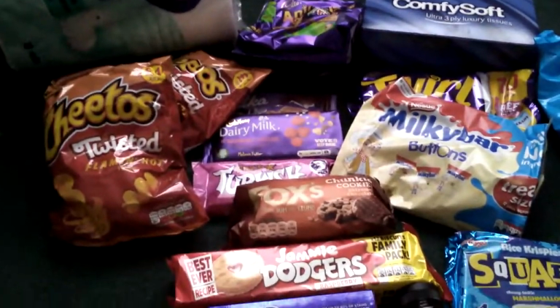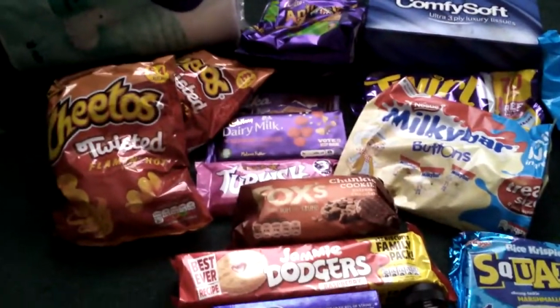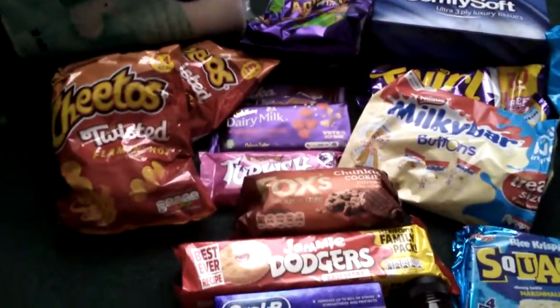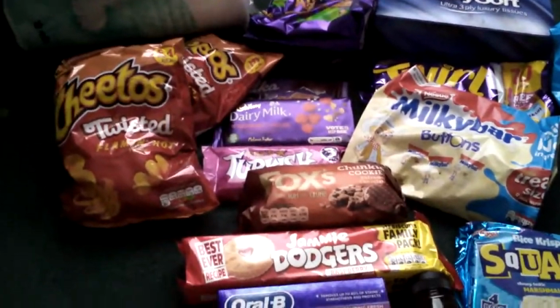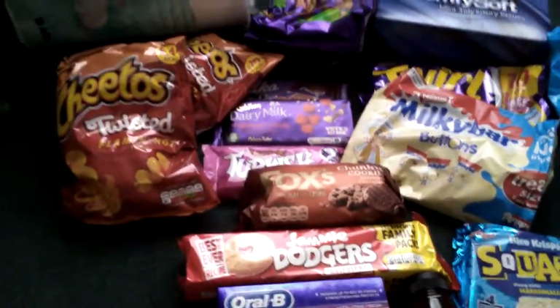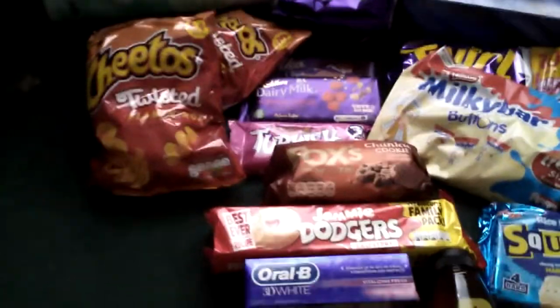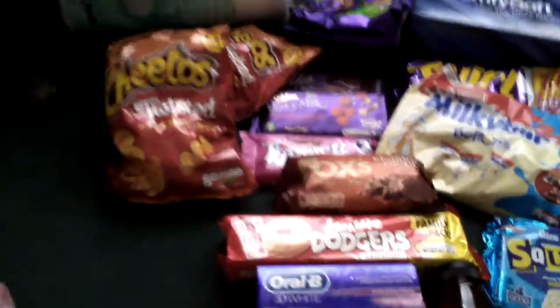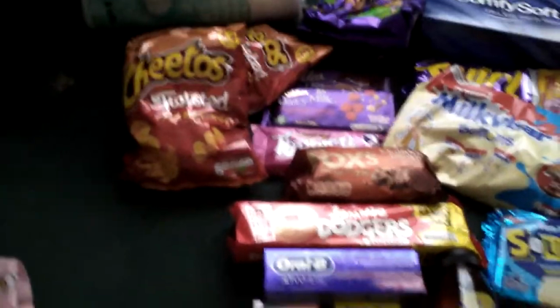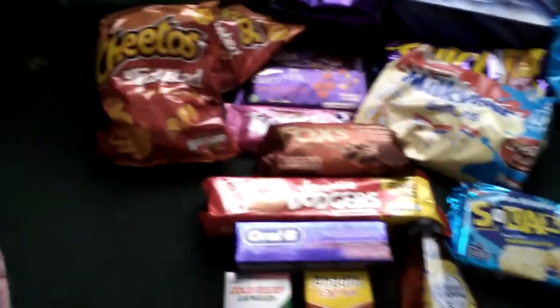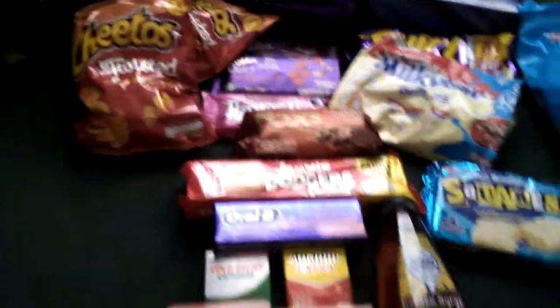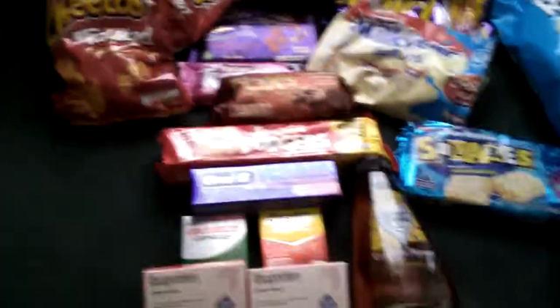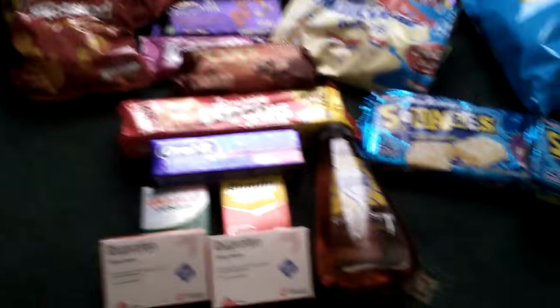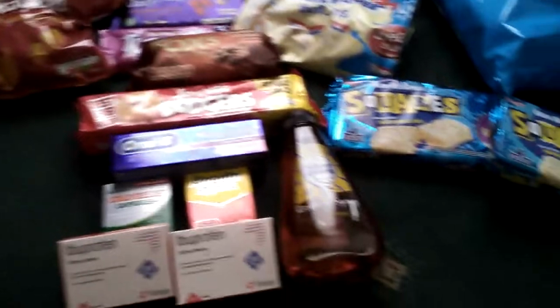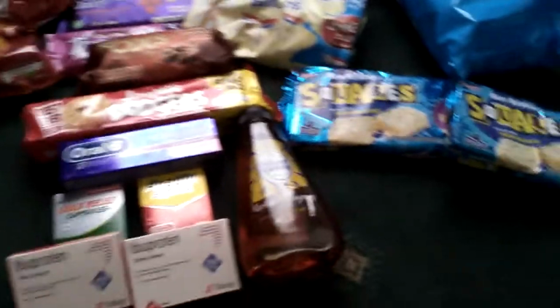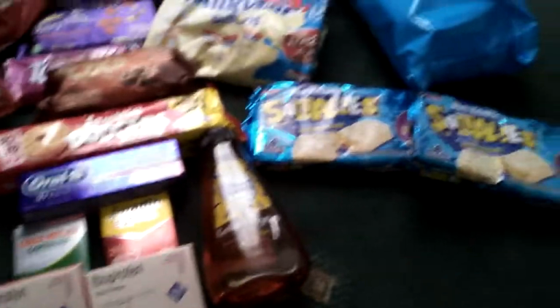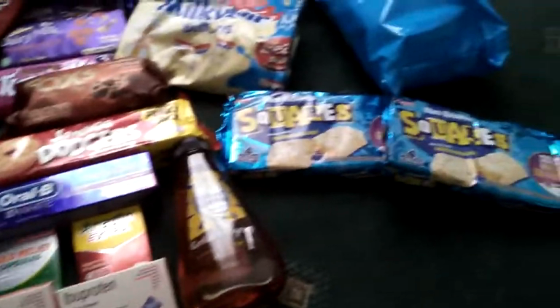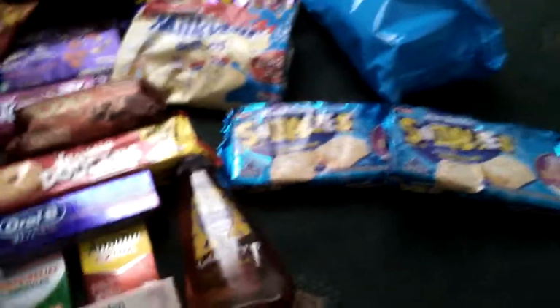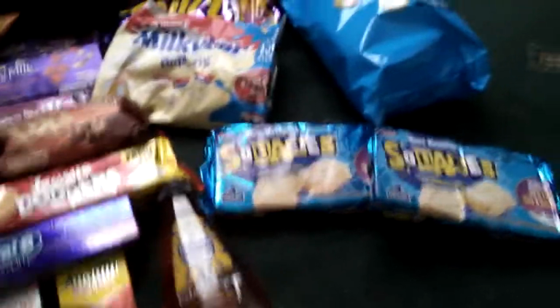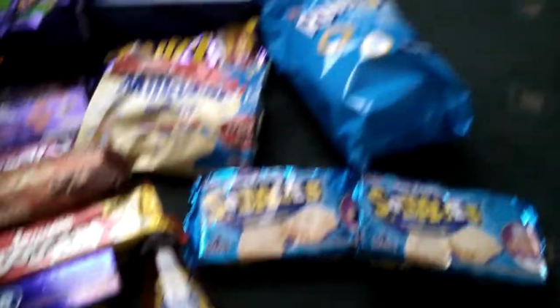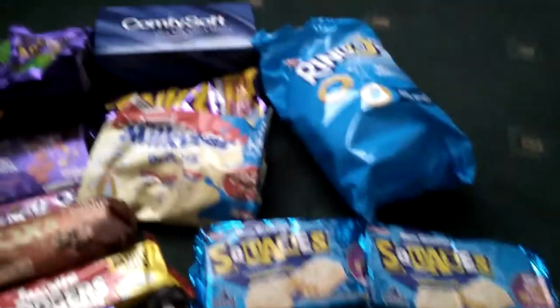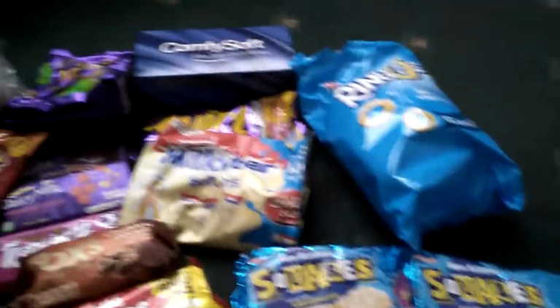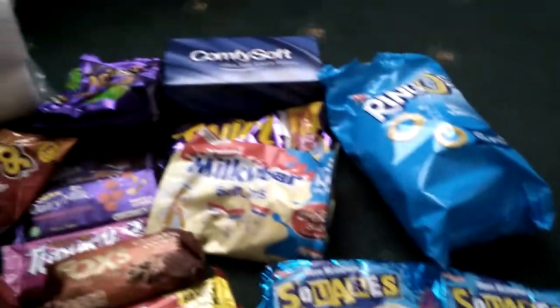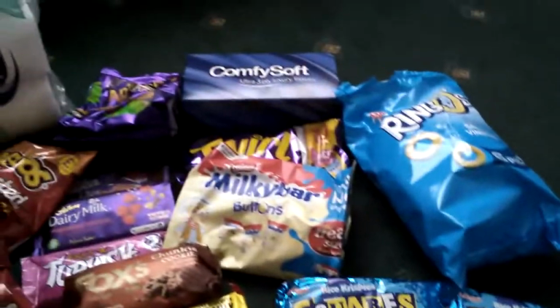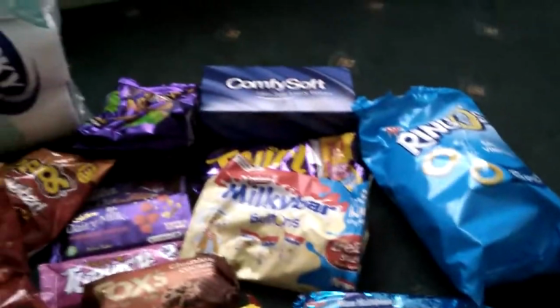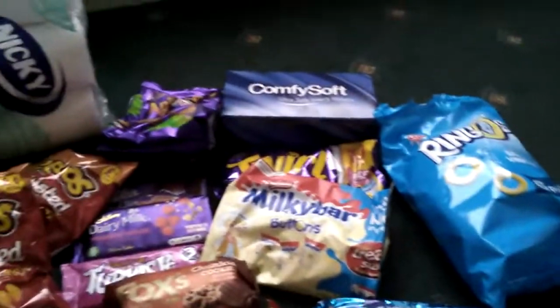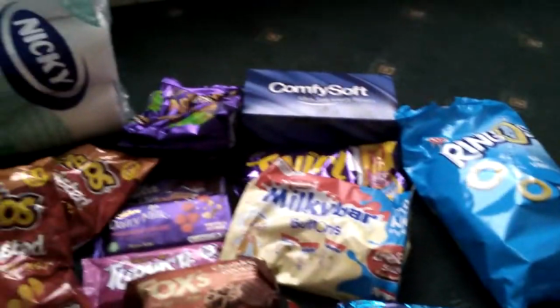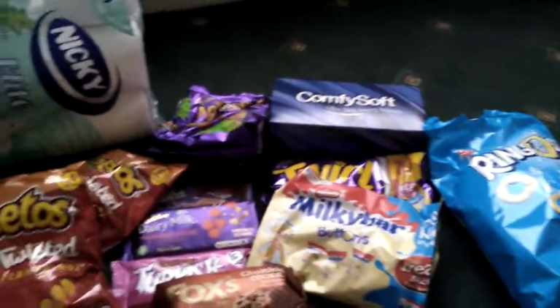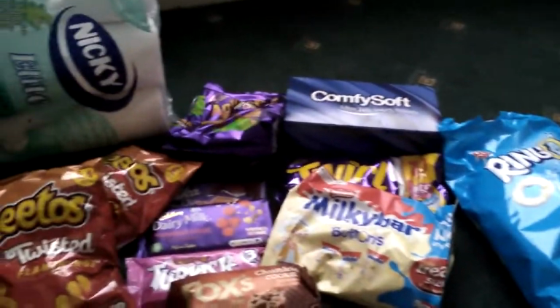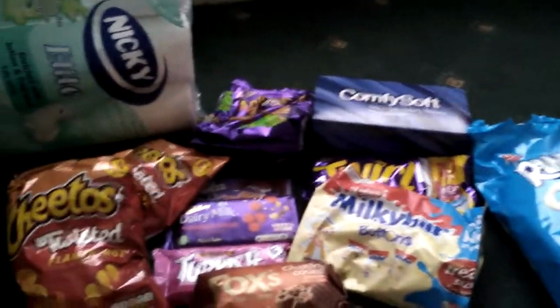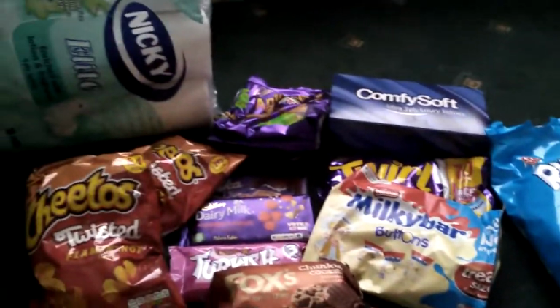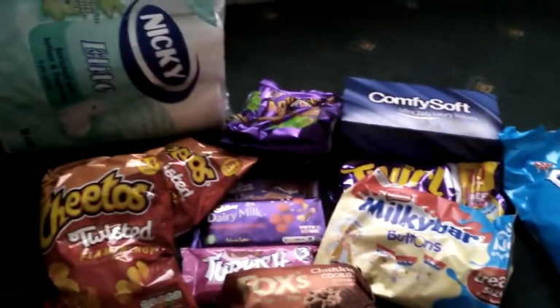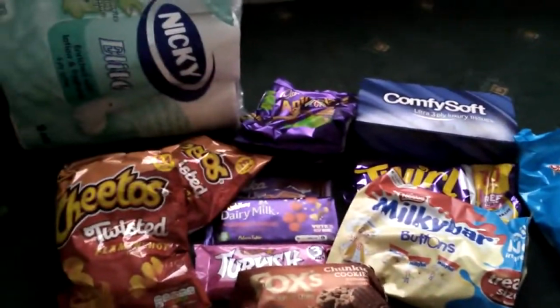My shopping bill came to £31.00 in total. So yeah, that's everything I've picked up. Let me quickly show you again.